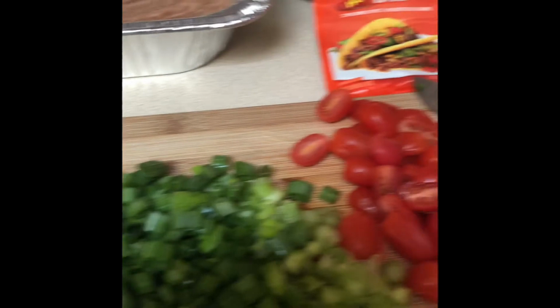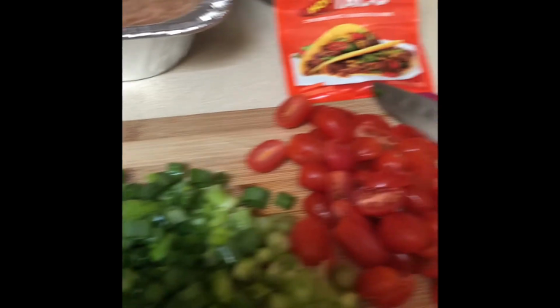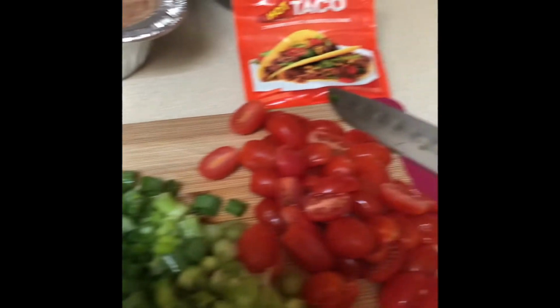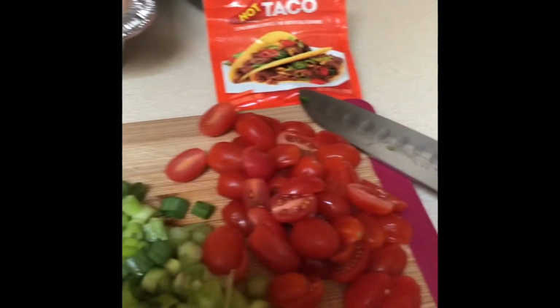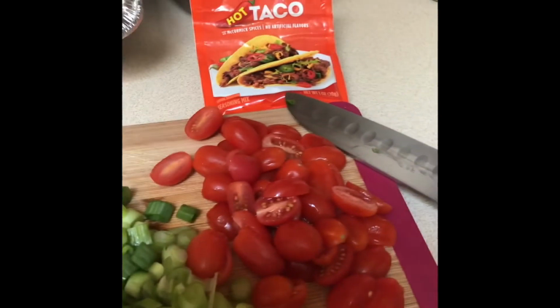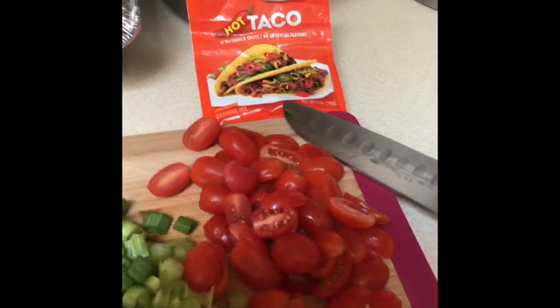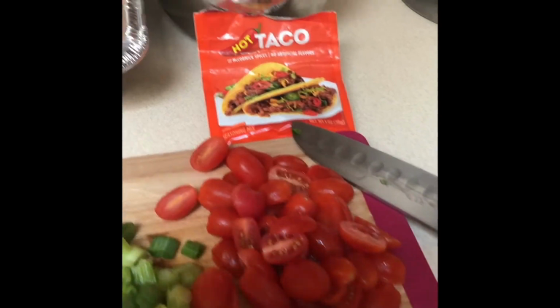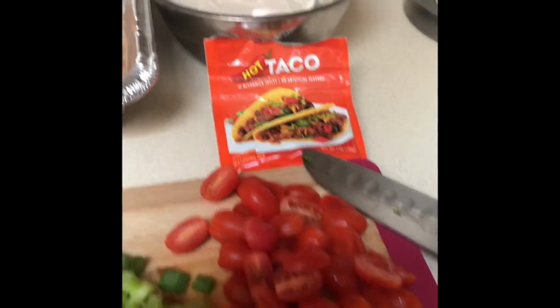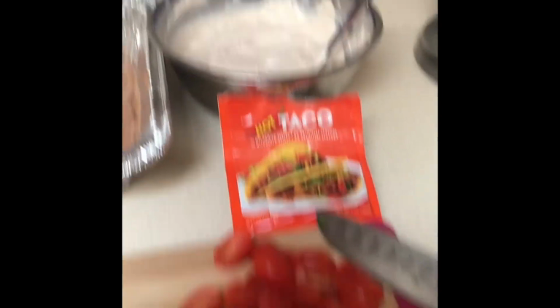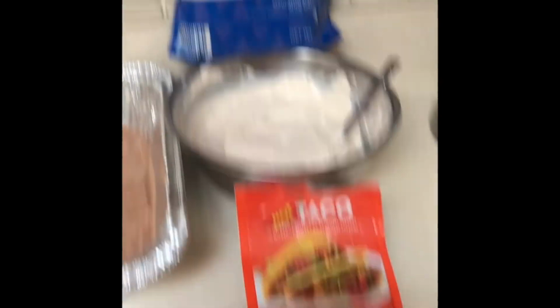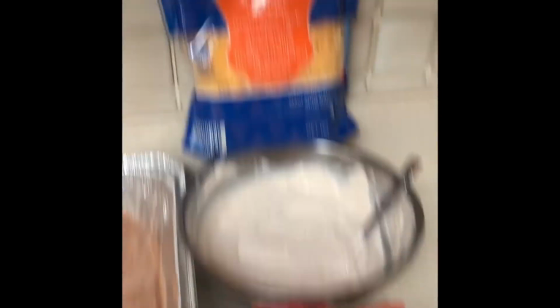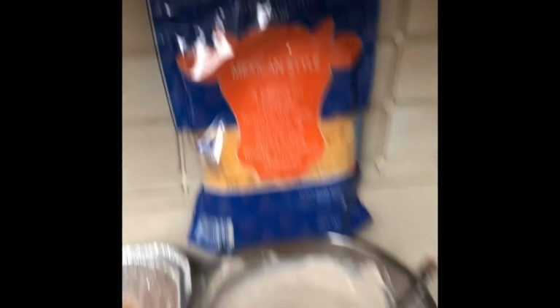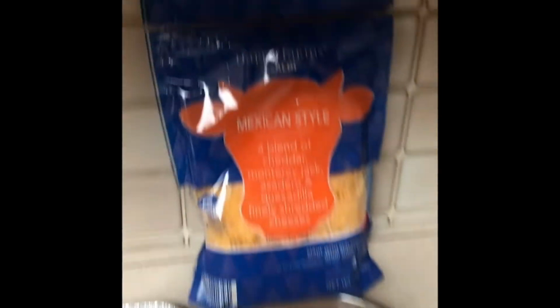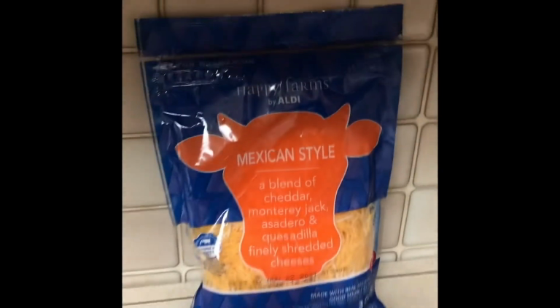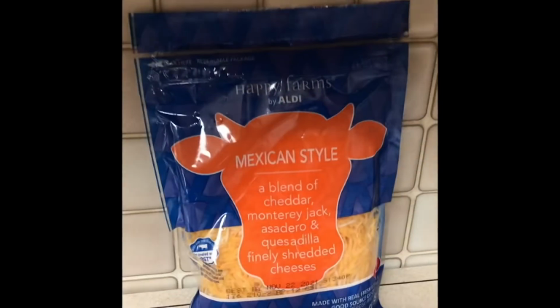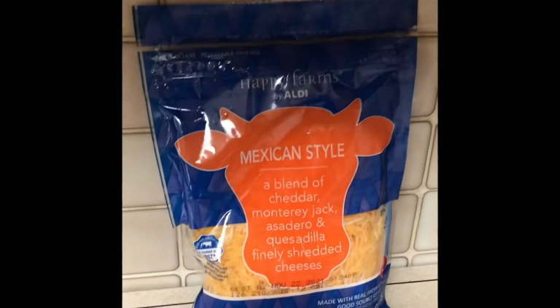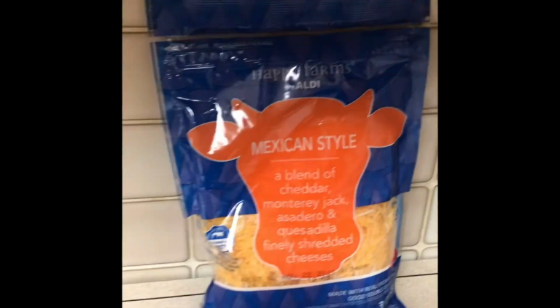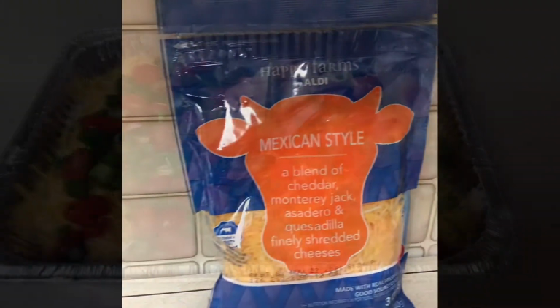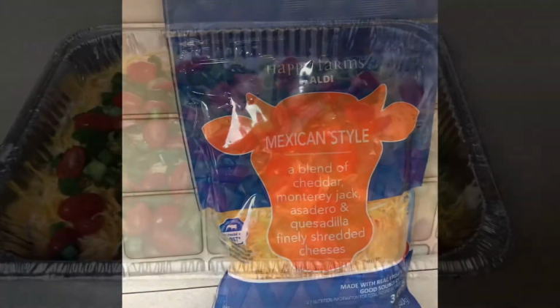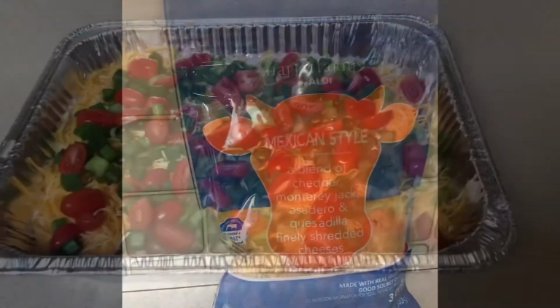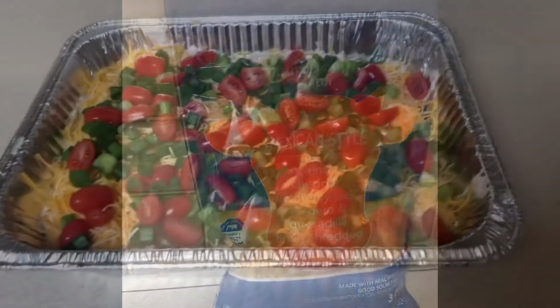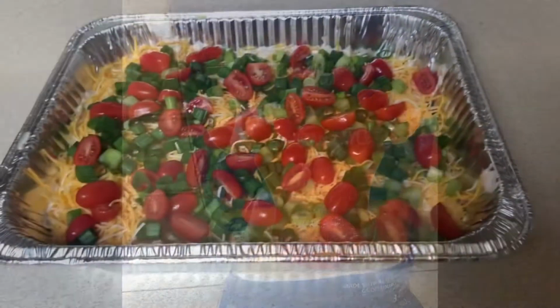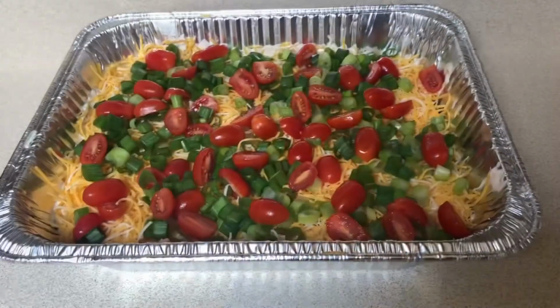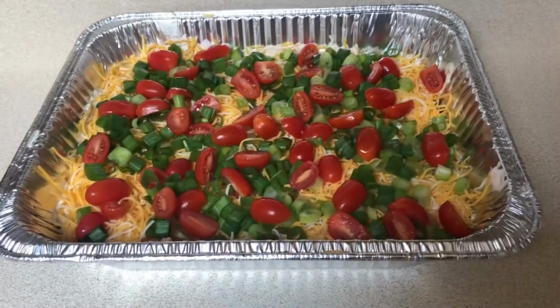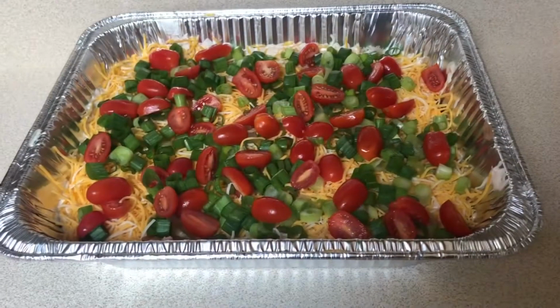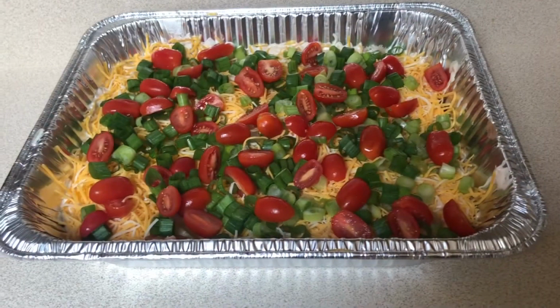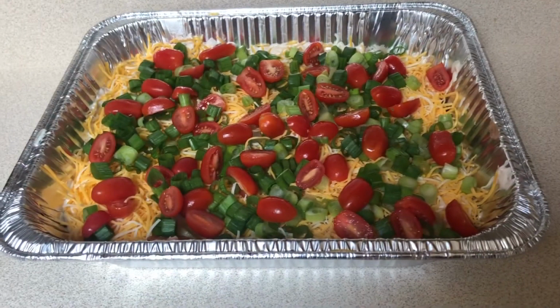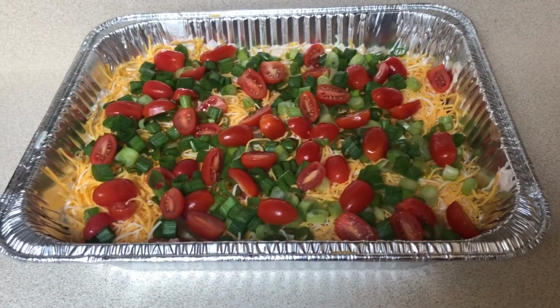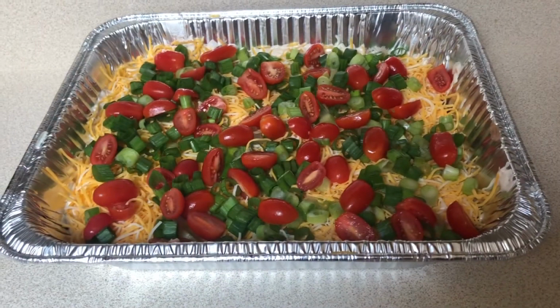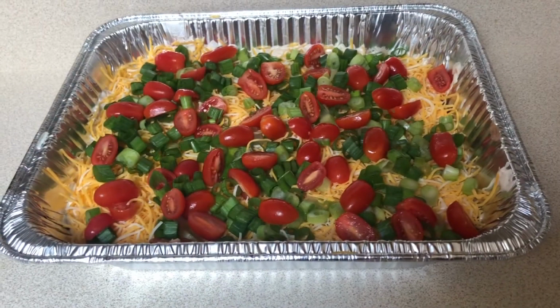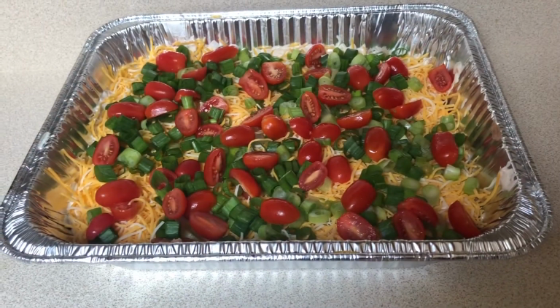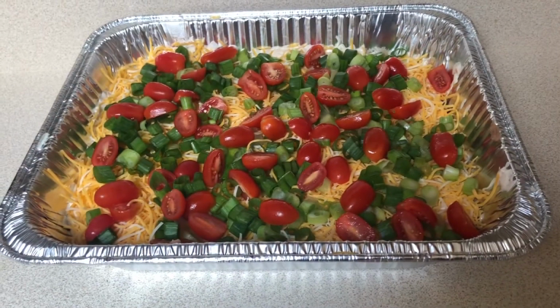Cut up some onions, cut up some tomatoes, get some cheese. Done. Taco dip.